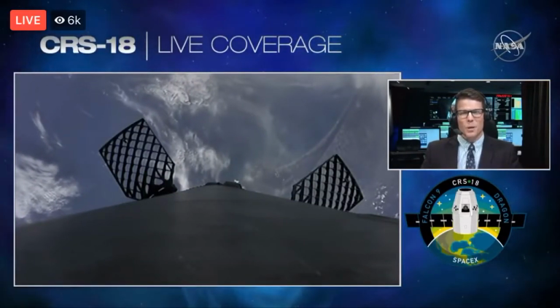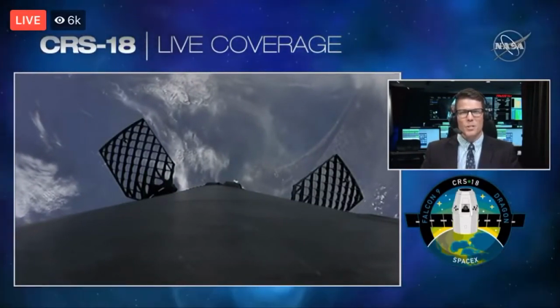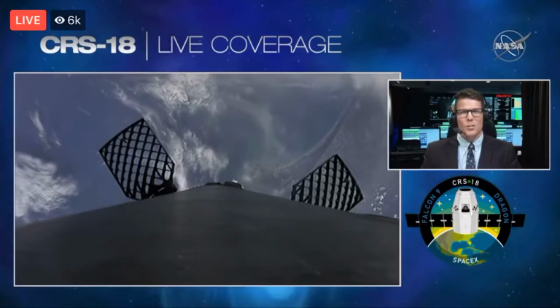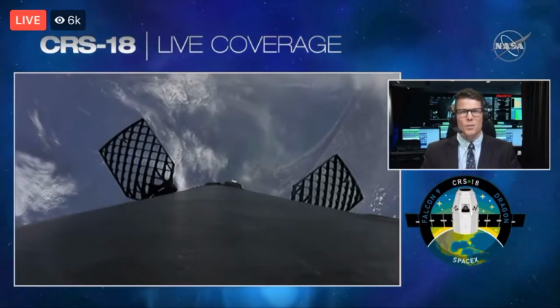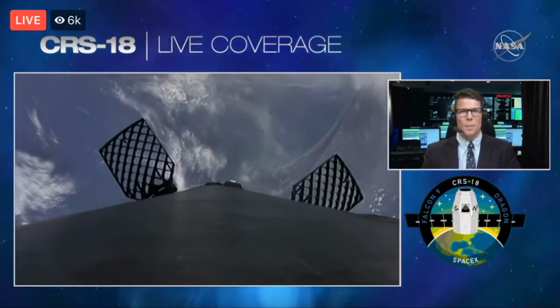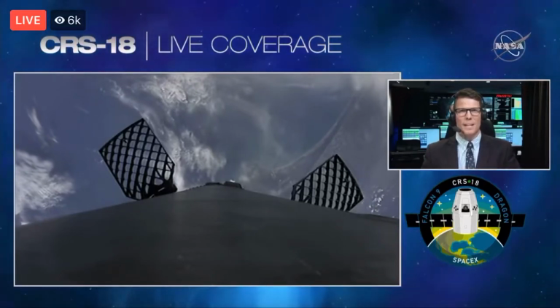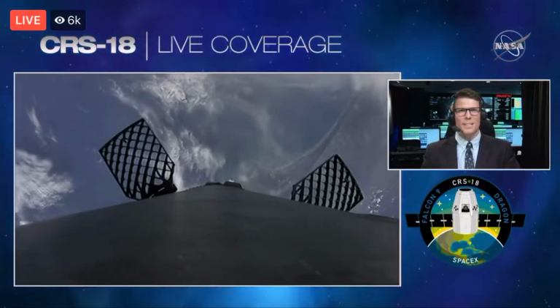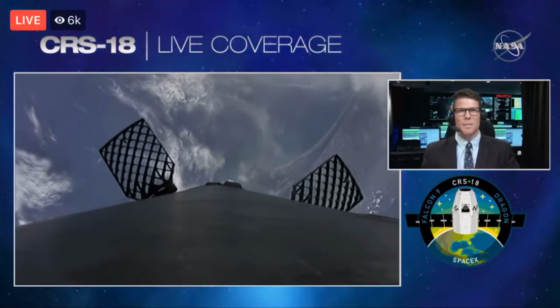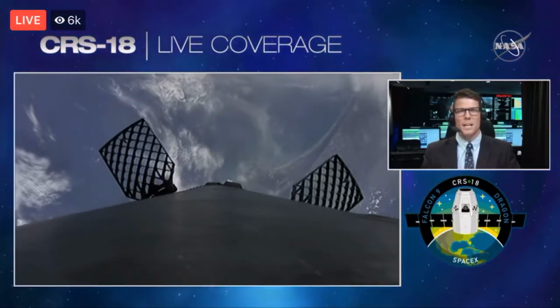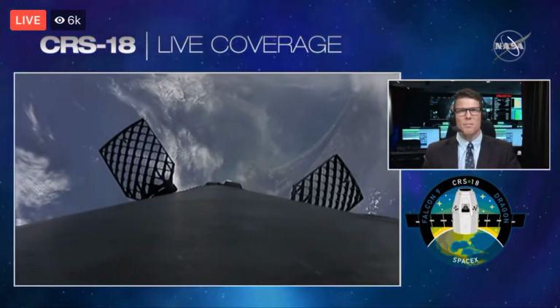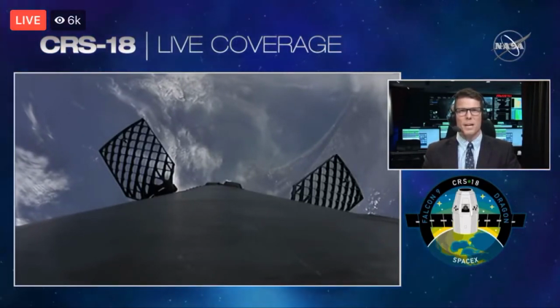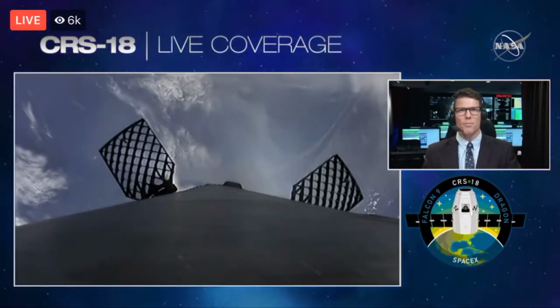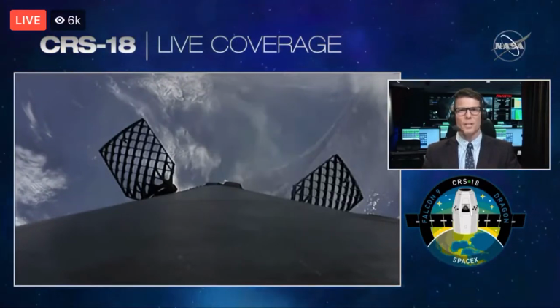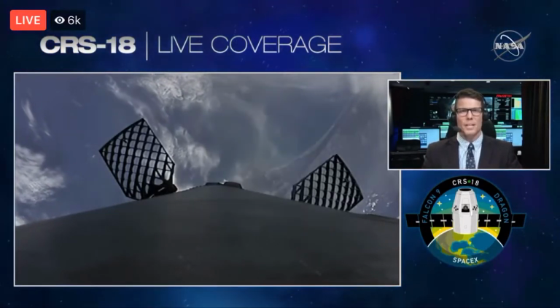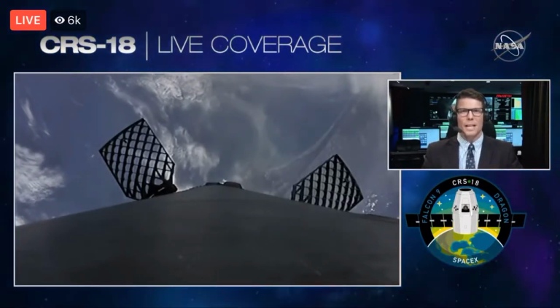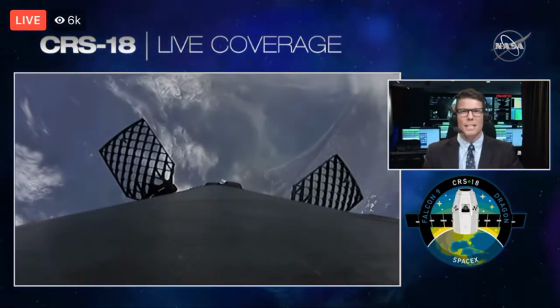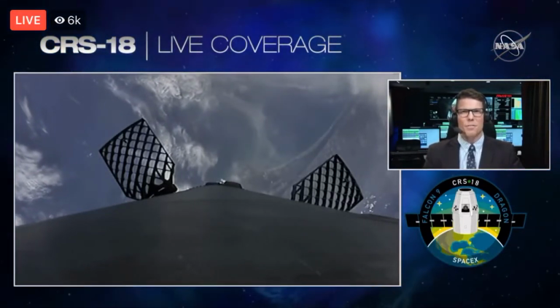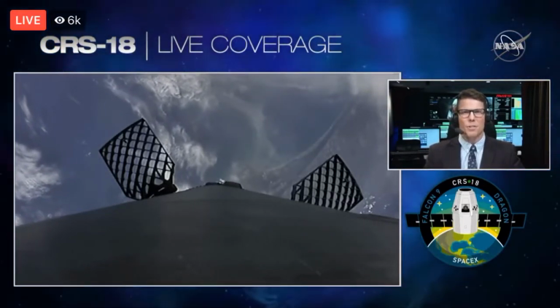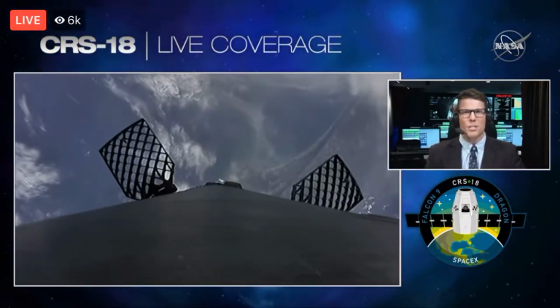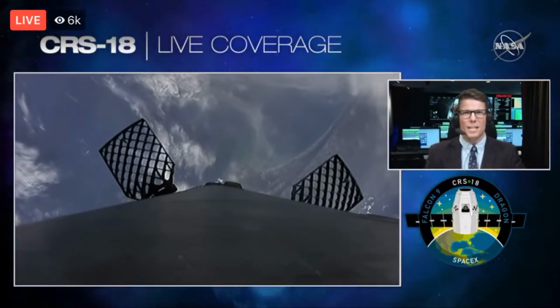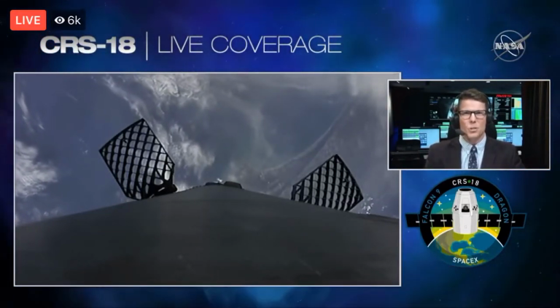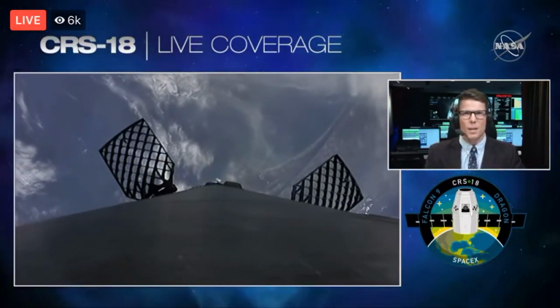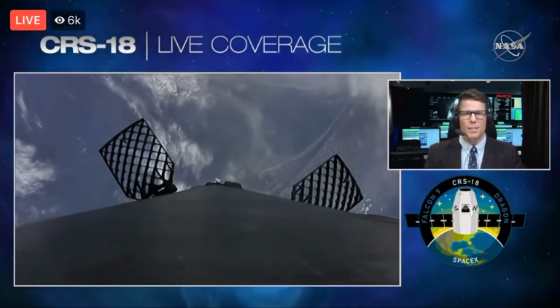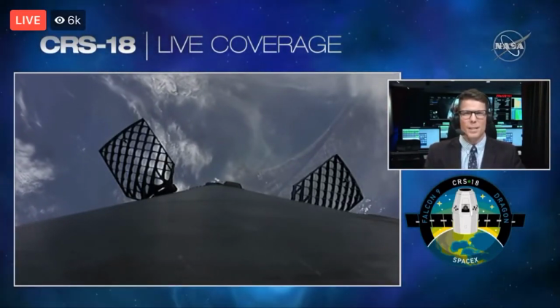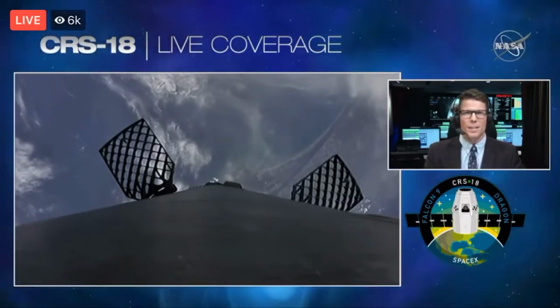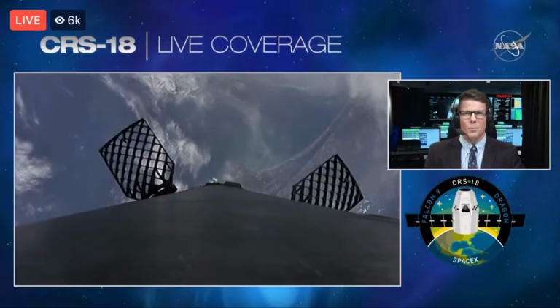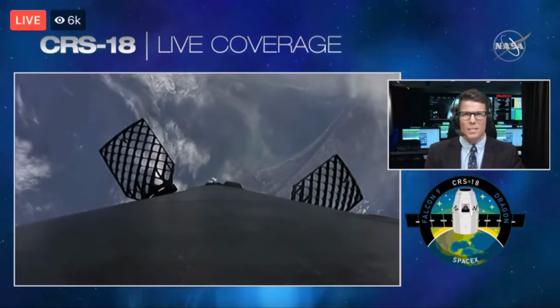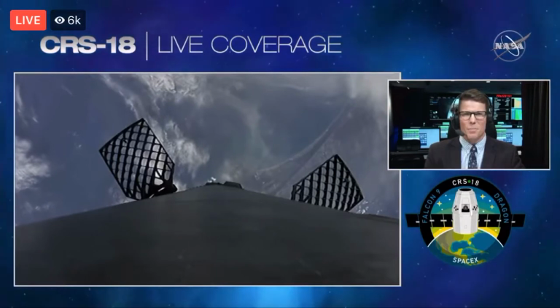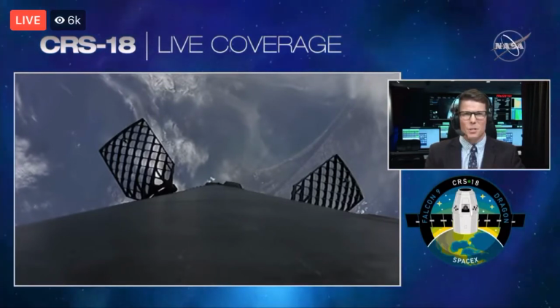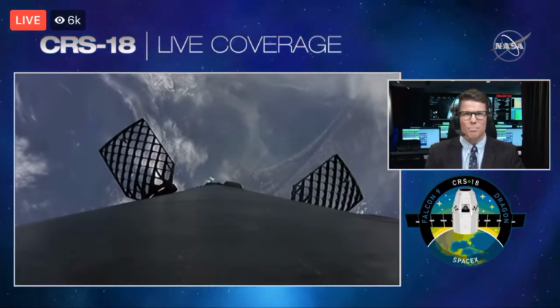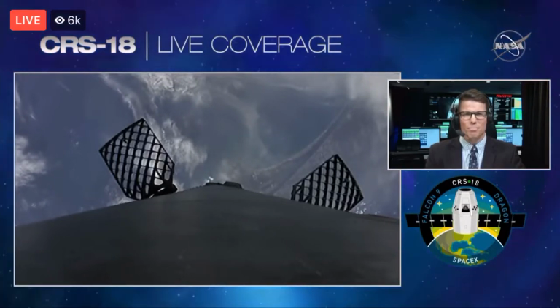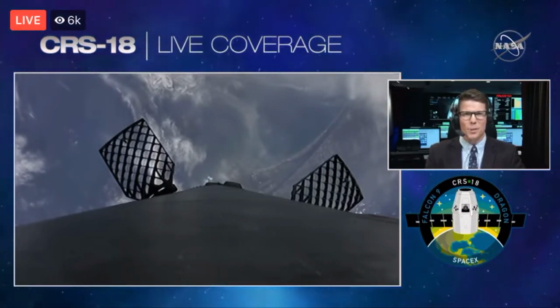We're going to toss it over to SpaceX and let them take it from here for the landing of the first stage as well as the rest of the mission. Go ahead.